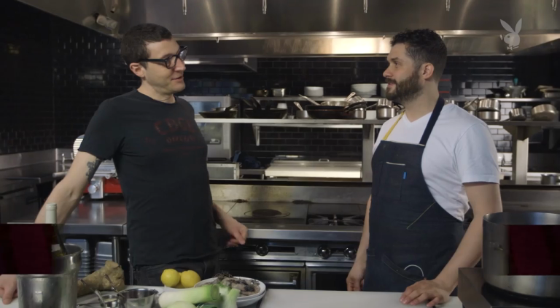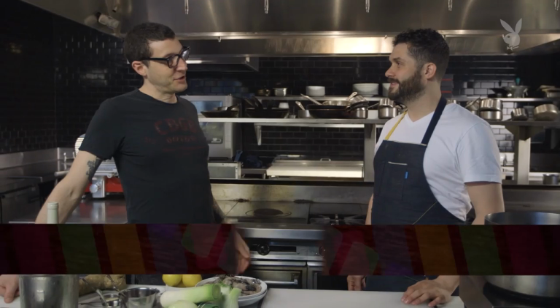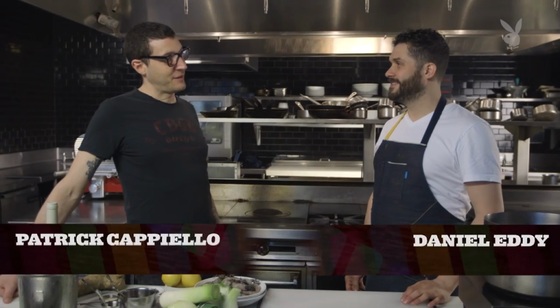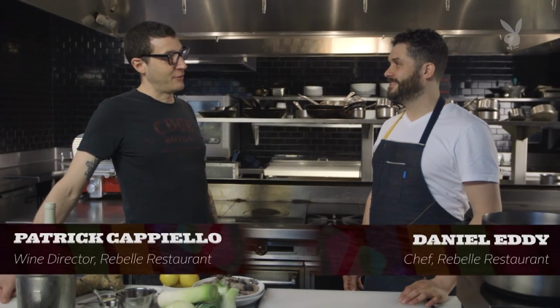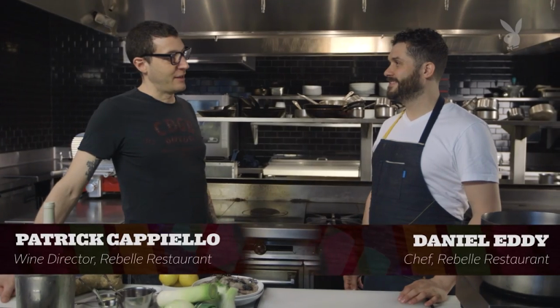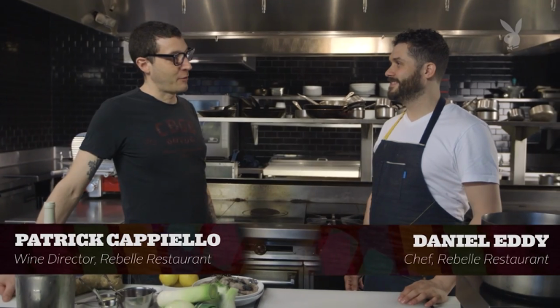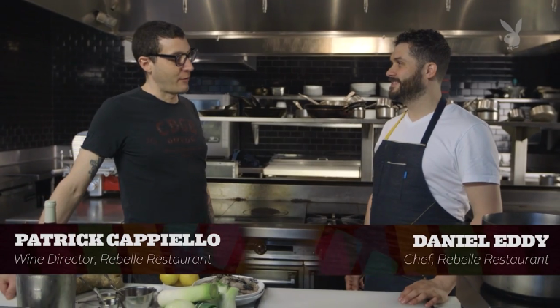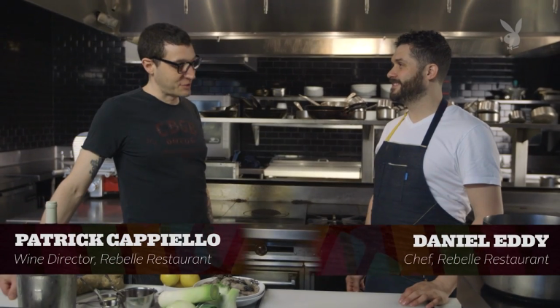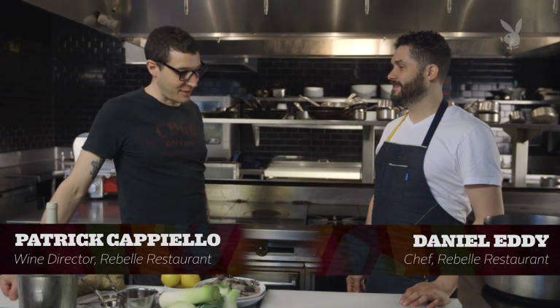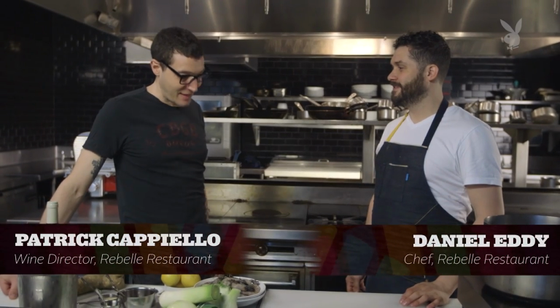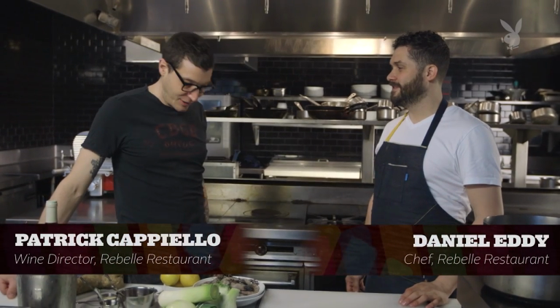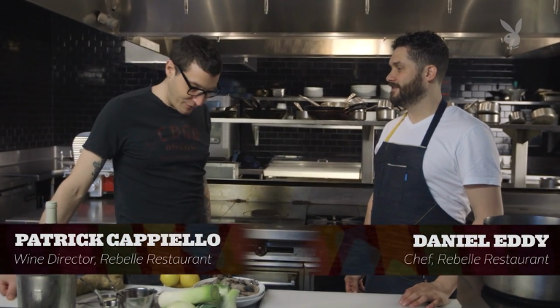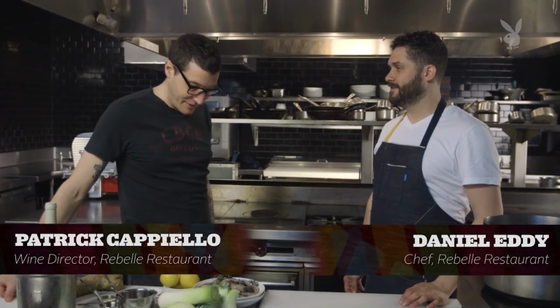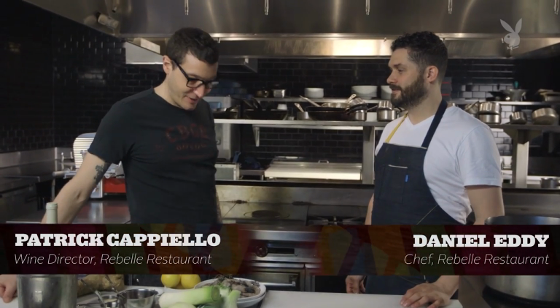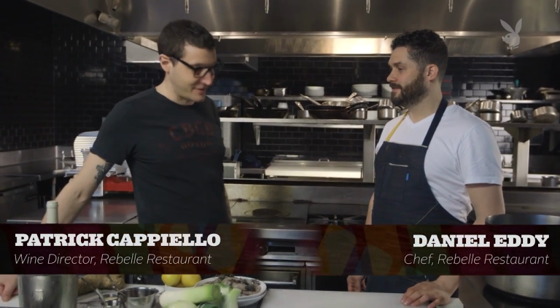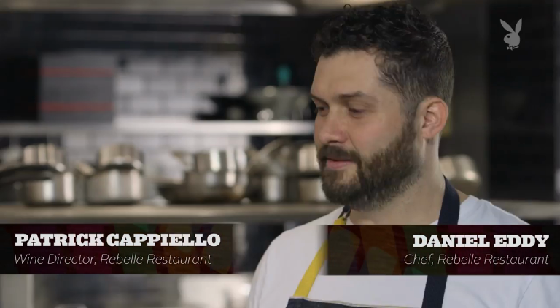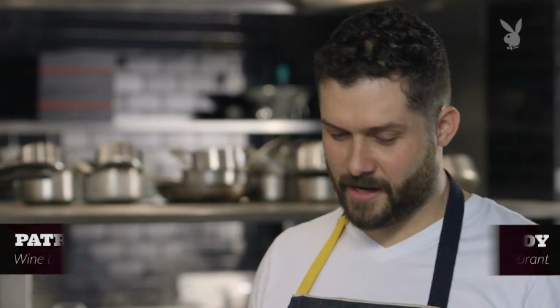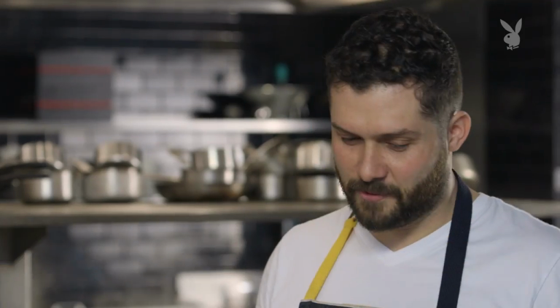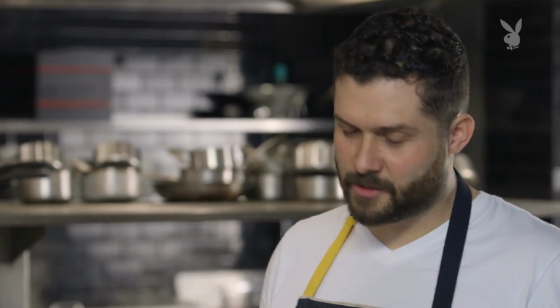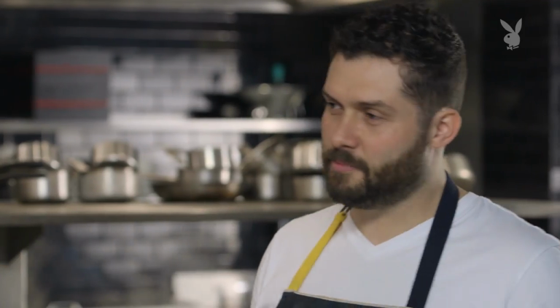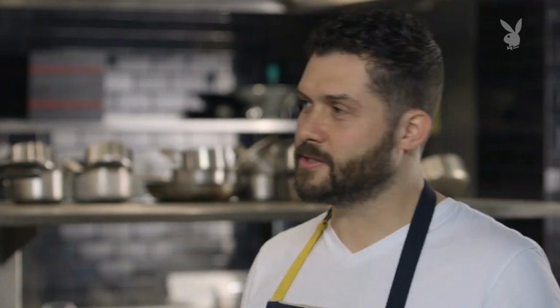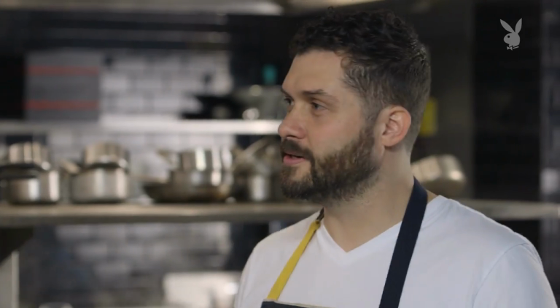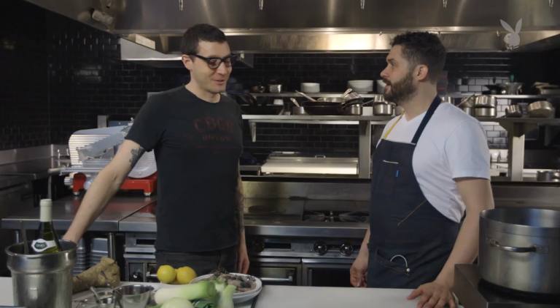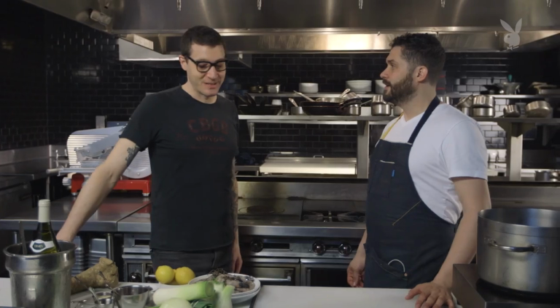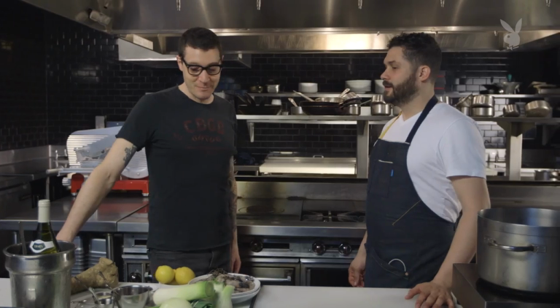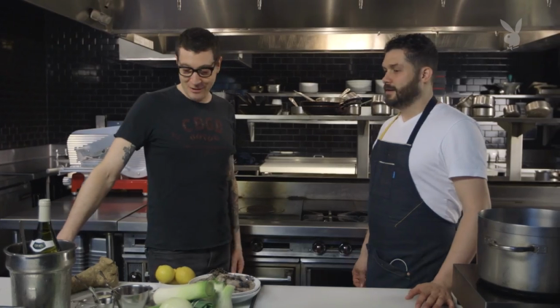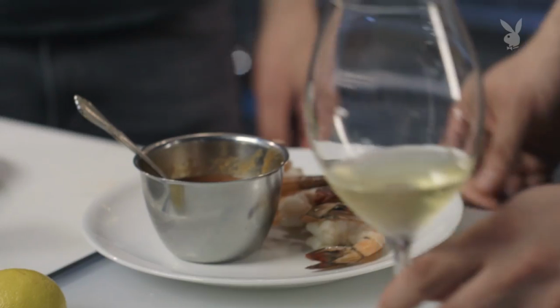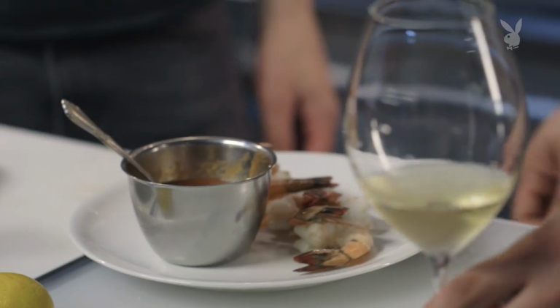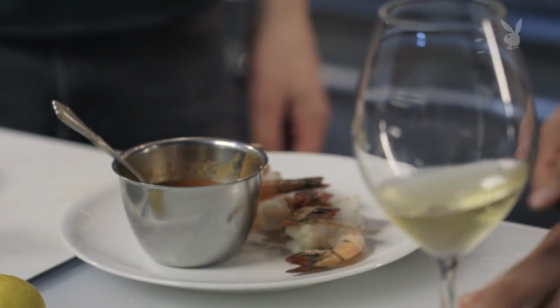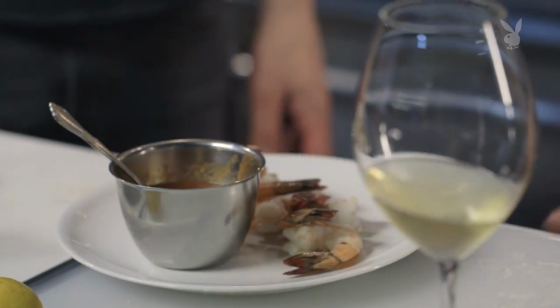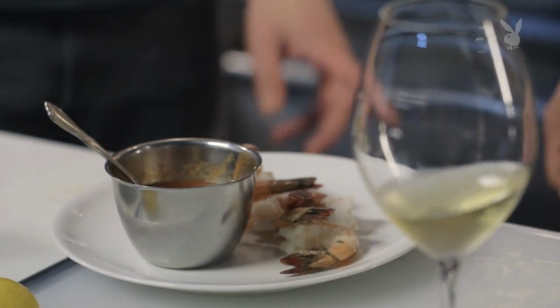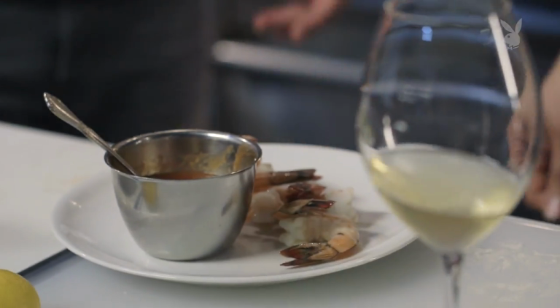Chef Daniel Eddie of Rebelle Restaurant, thank you for being here today. My pleasure. So what's on the menu? Shrimp cocktail.